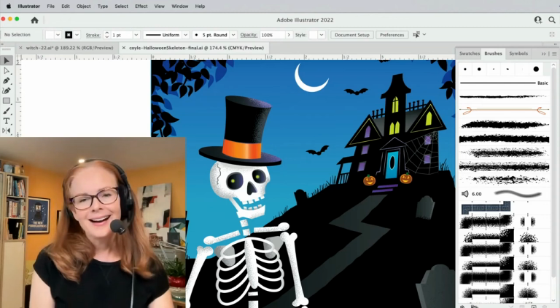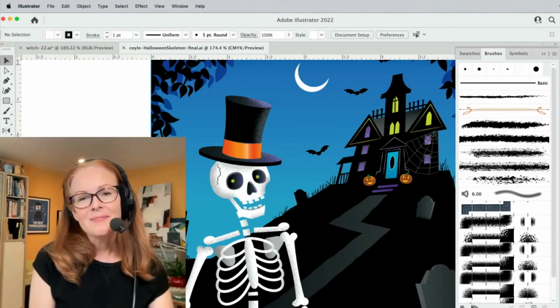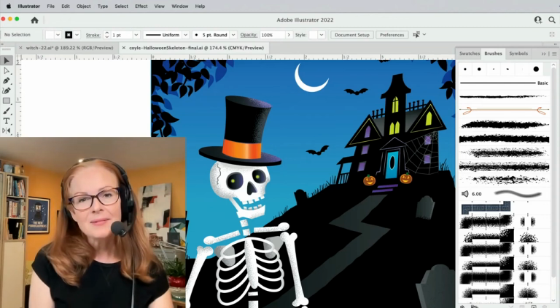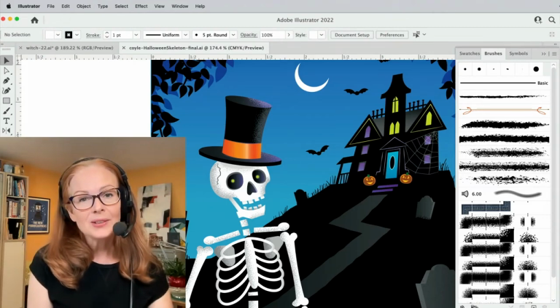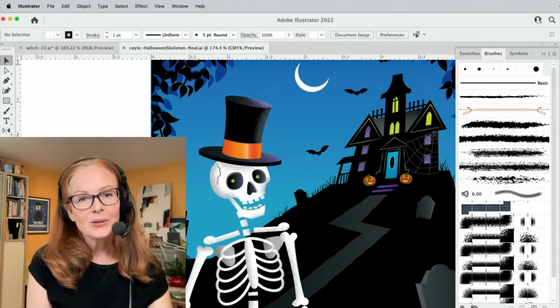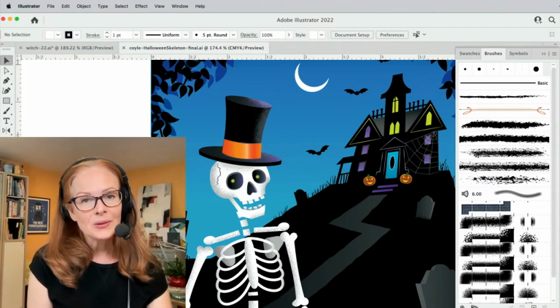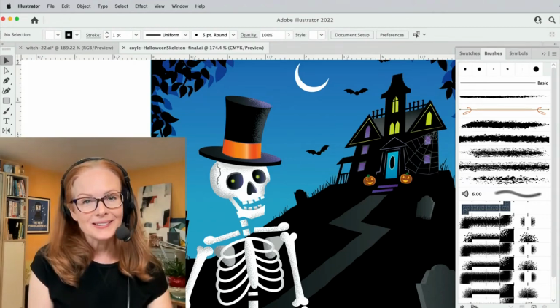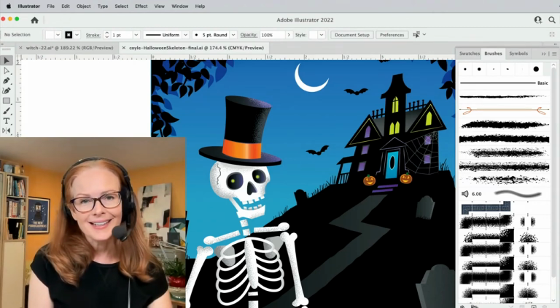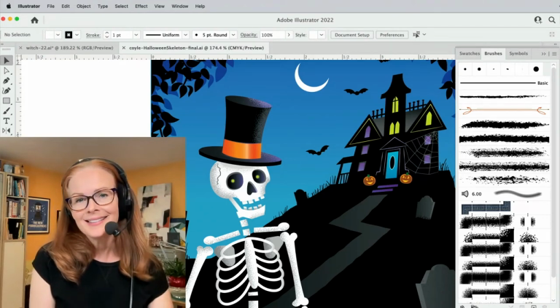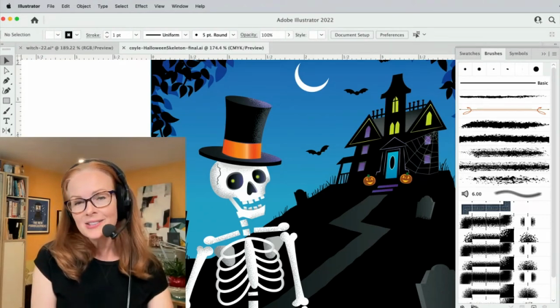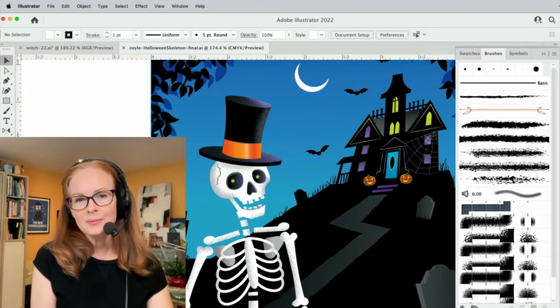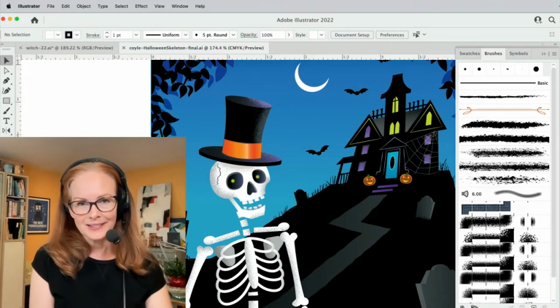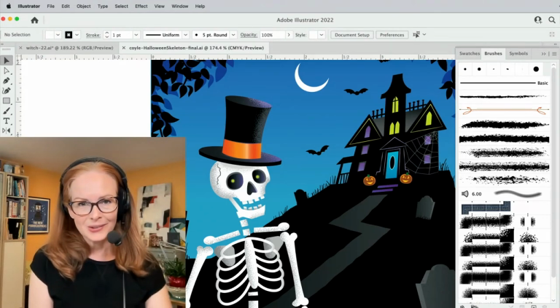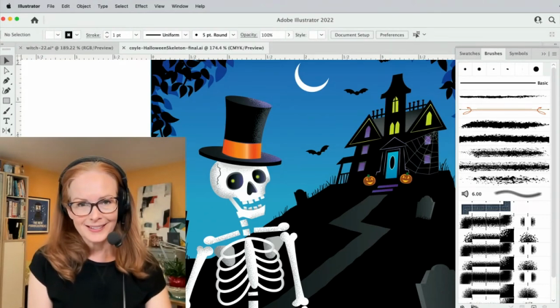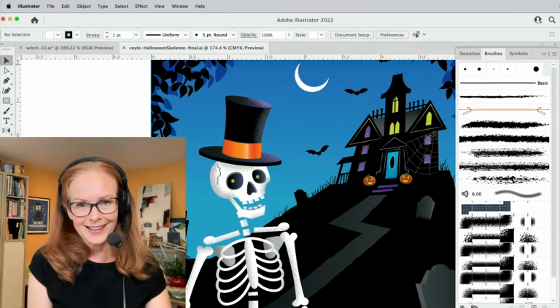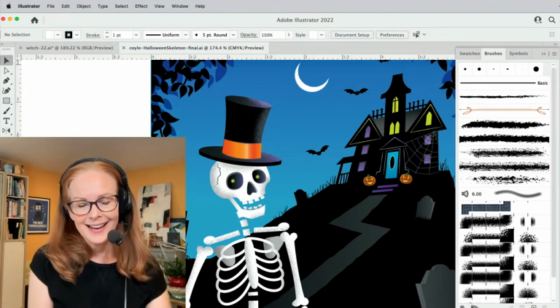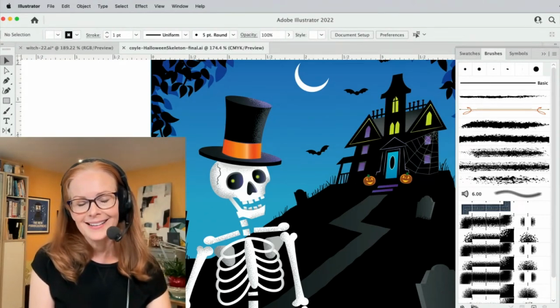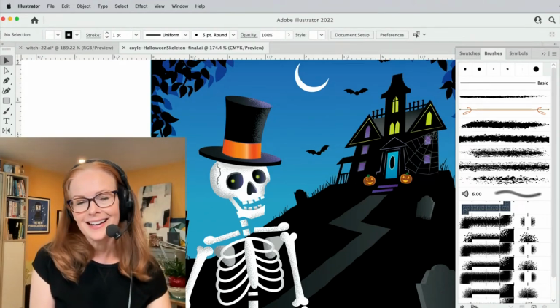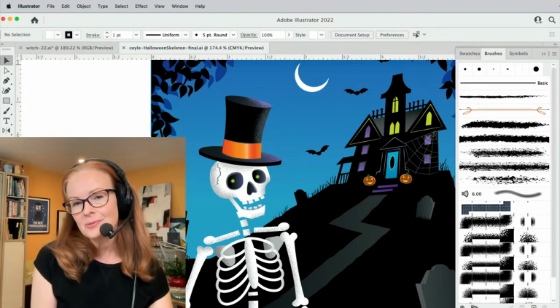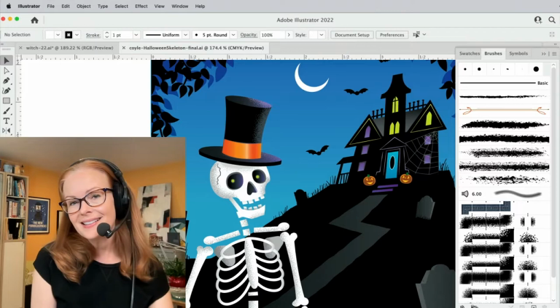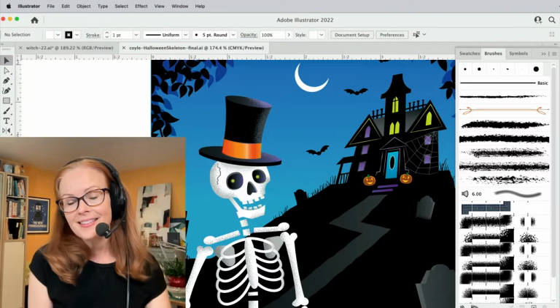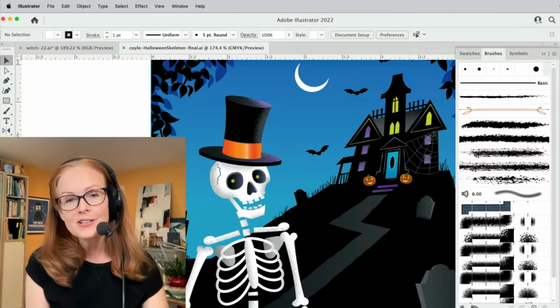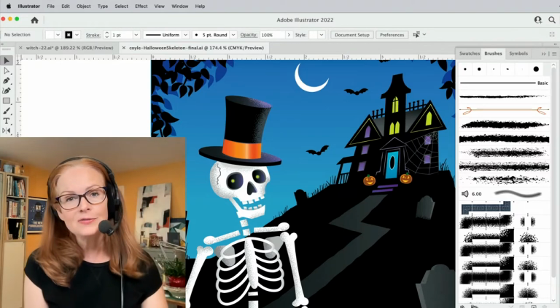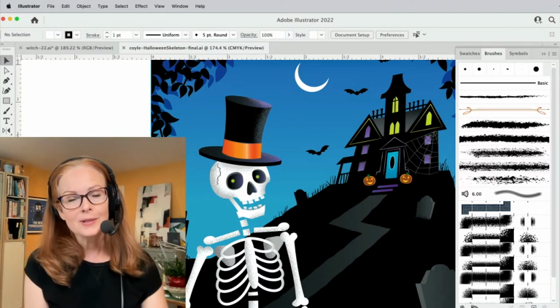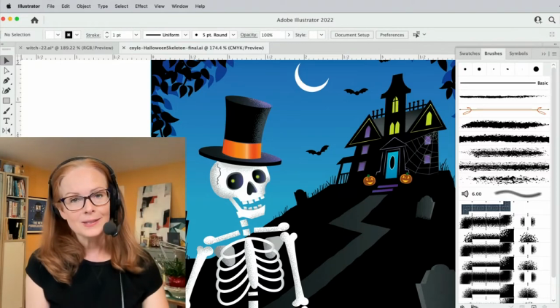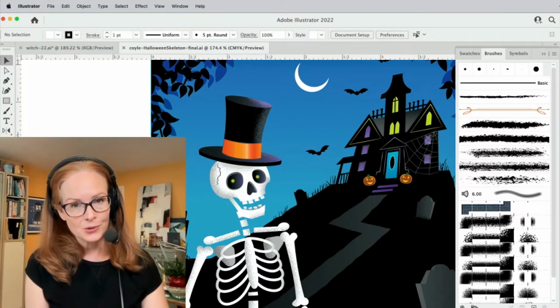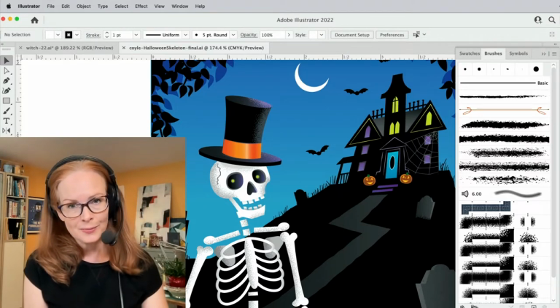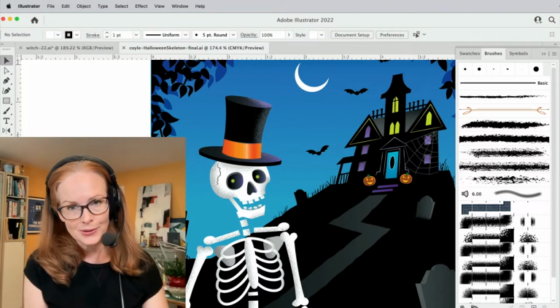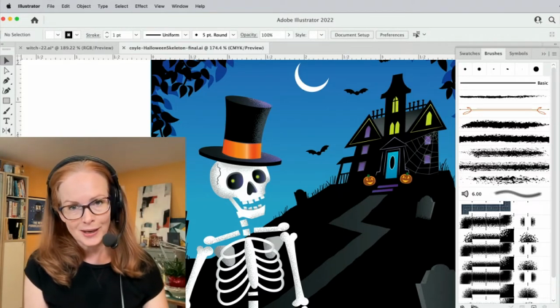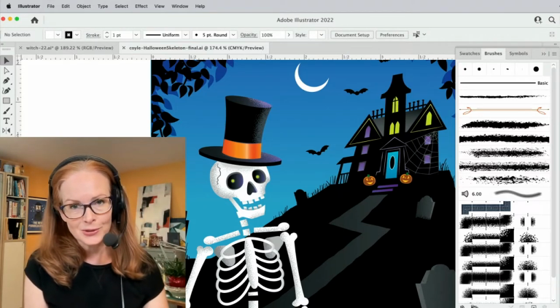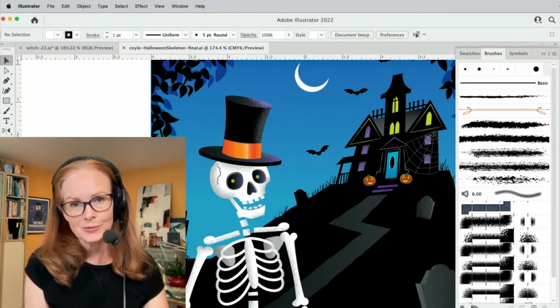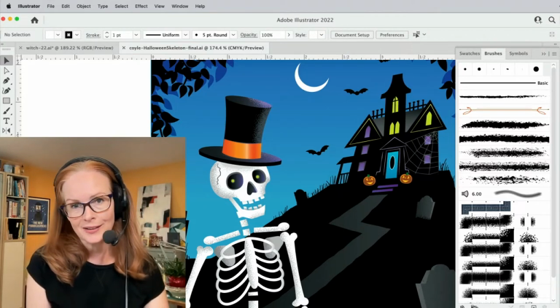Hi, my name is Laura Coyle. I teach Adobe Illustrator and I just want to say thank you for being a subscriber to my YouTube channel.